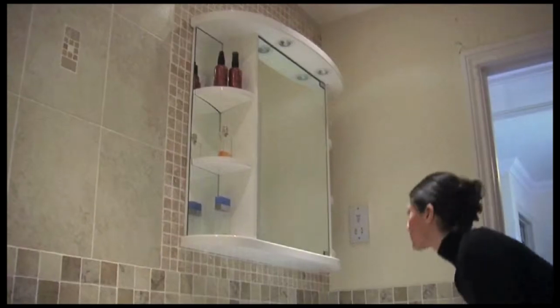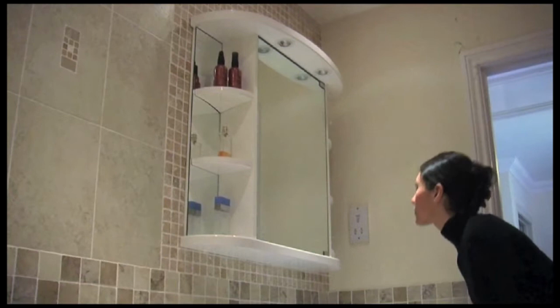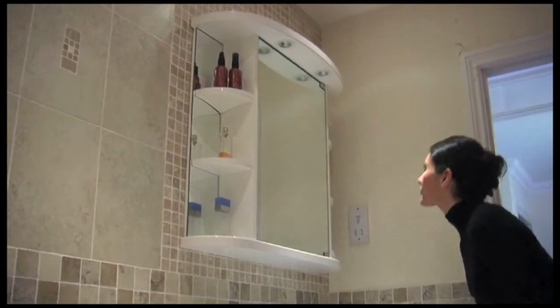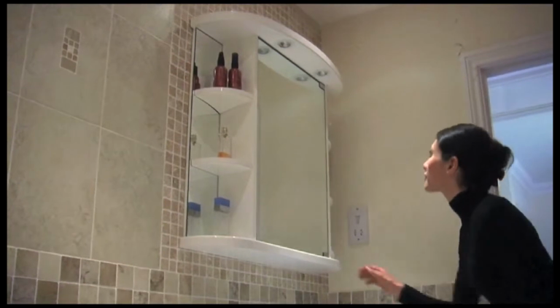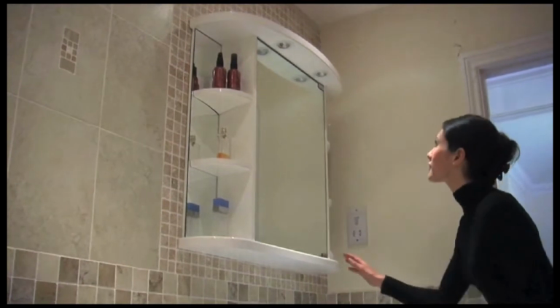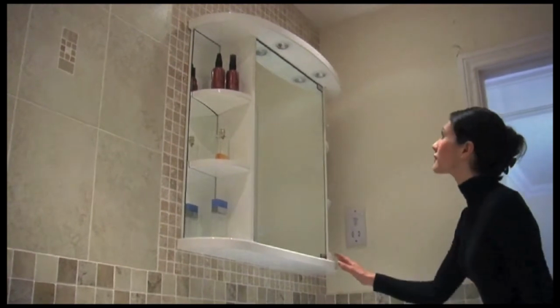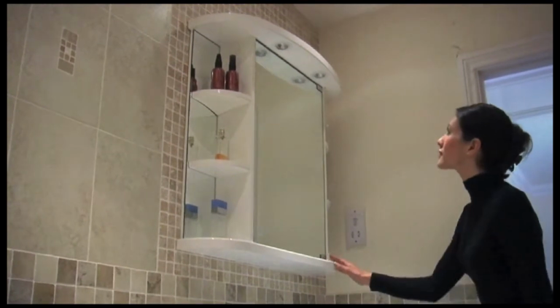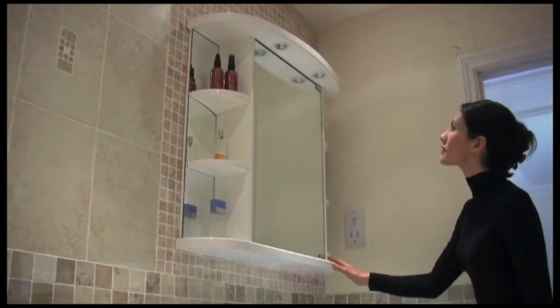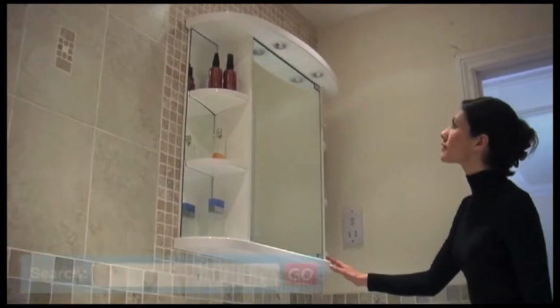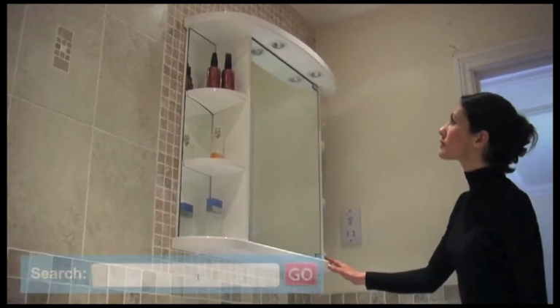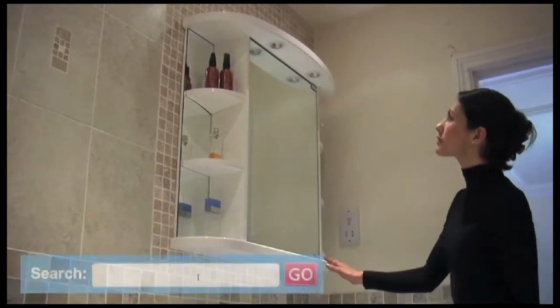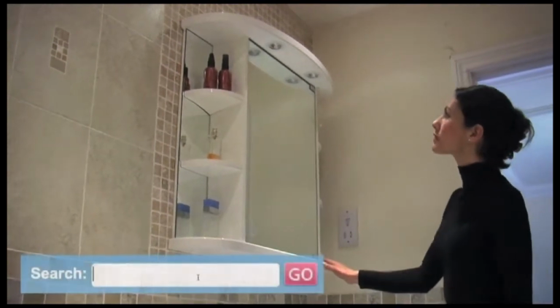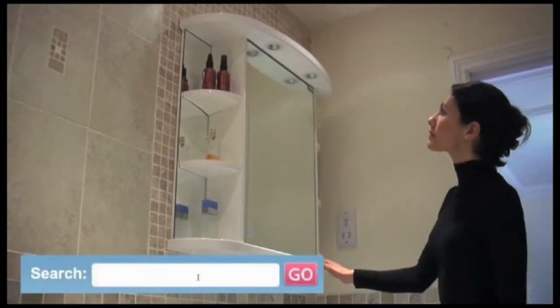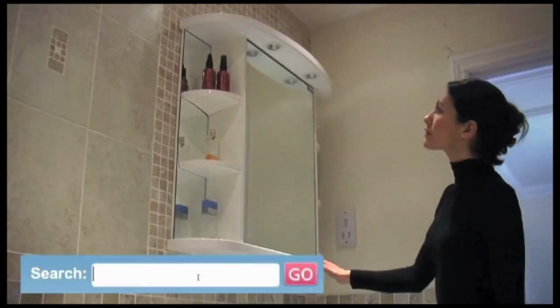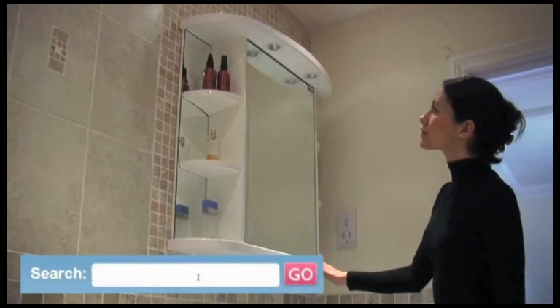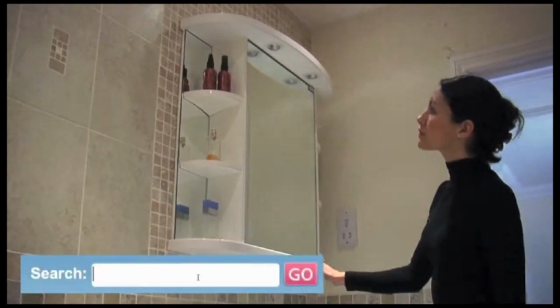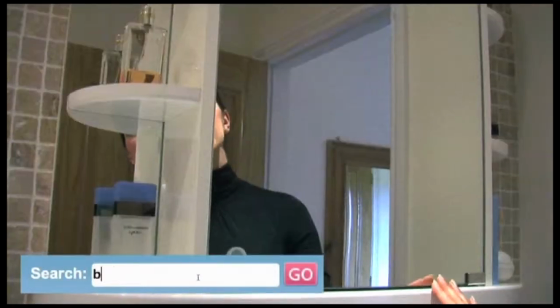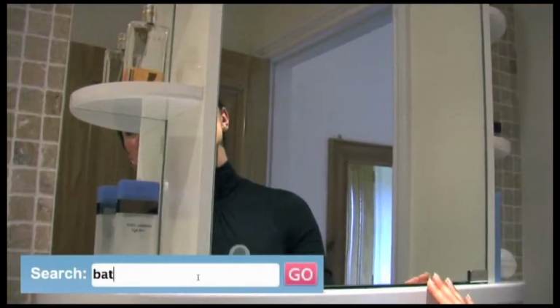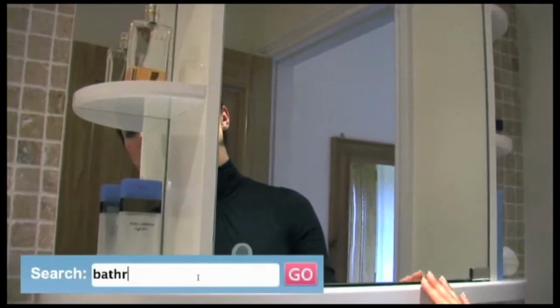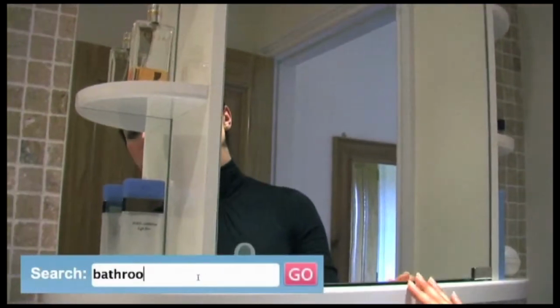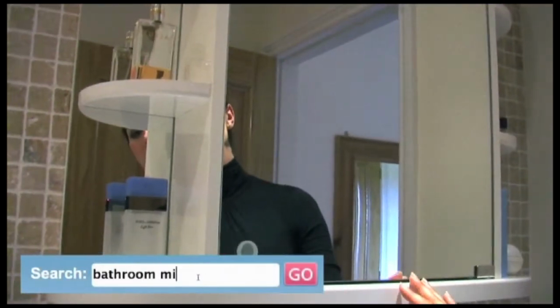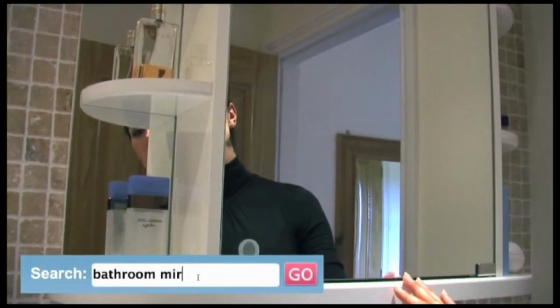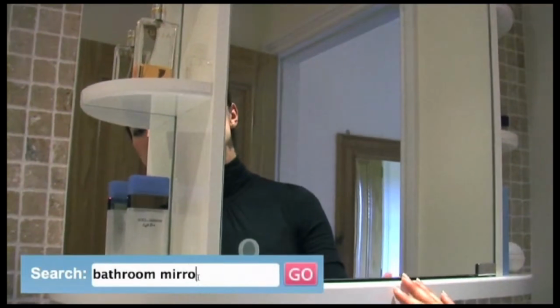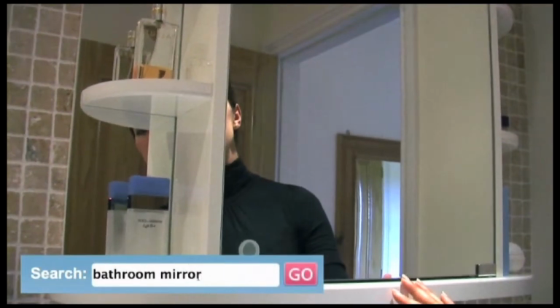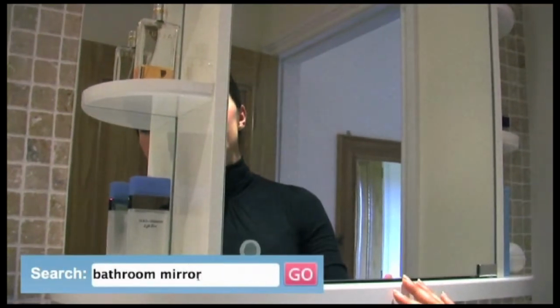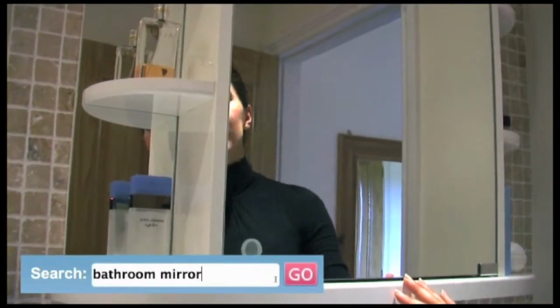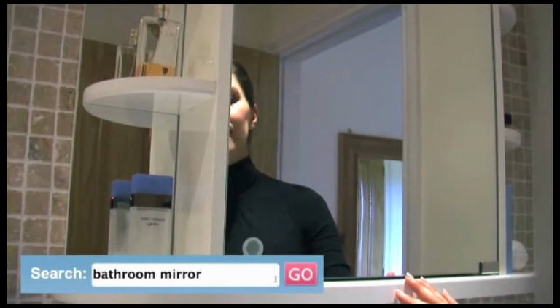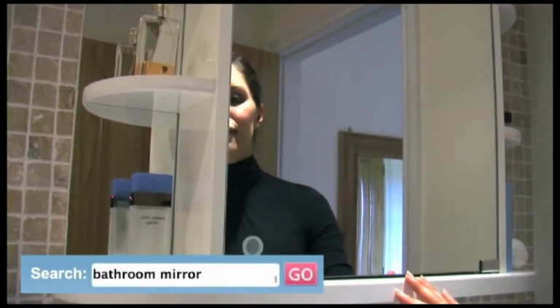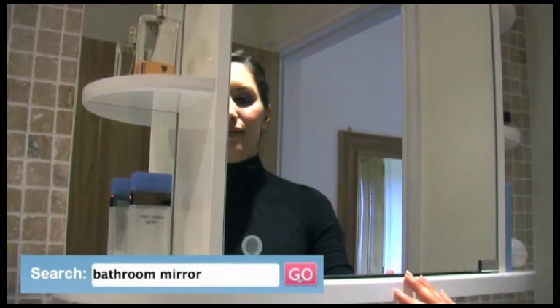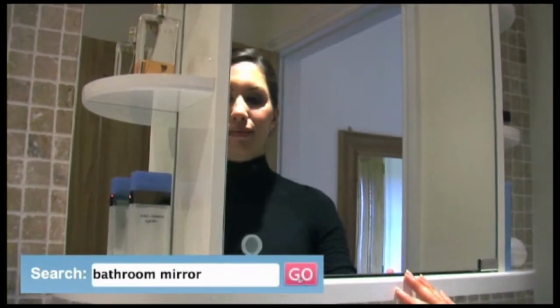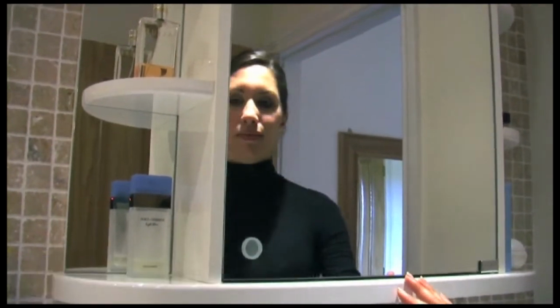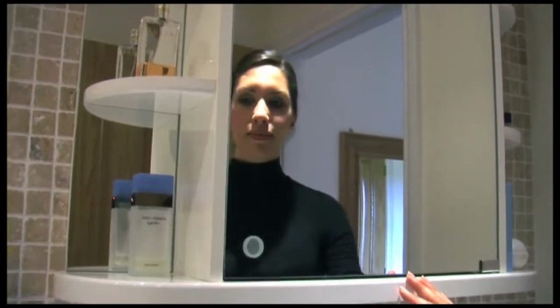It also has a matching mirrored wall unit, which has dual shelving, mirrored cupboards and lights.